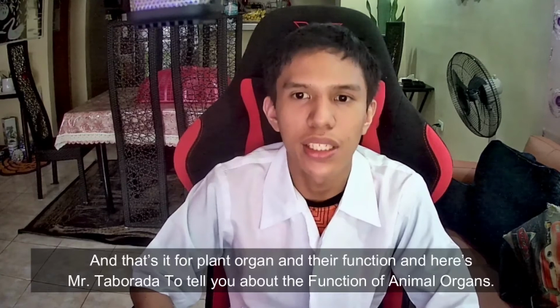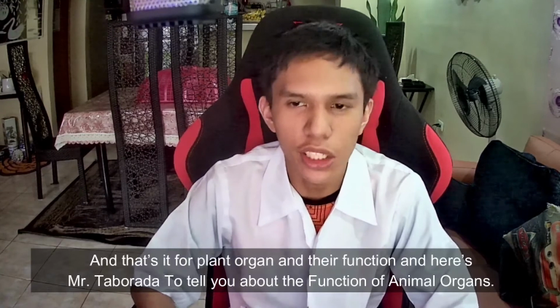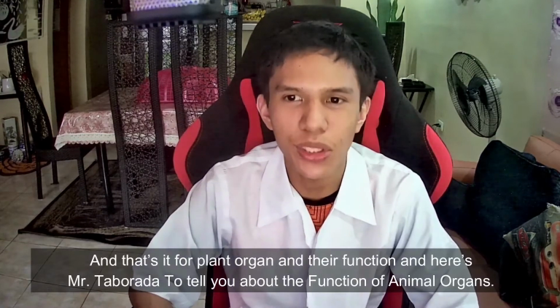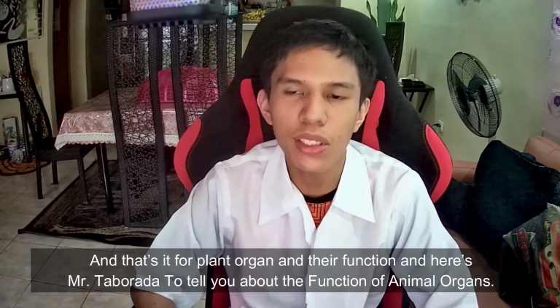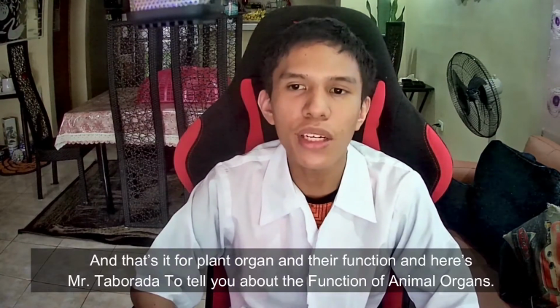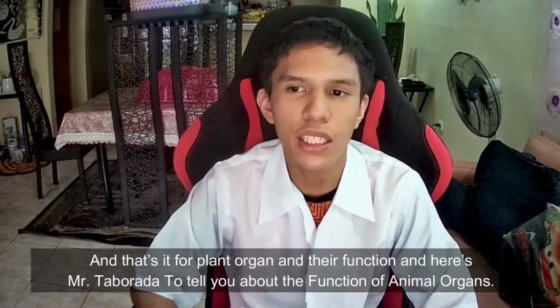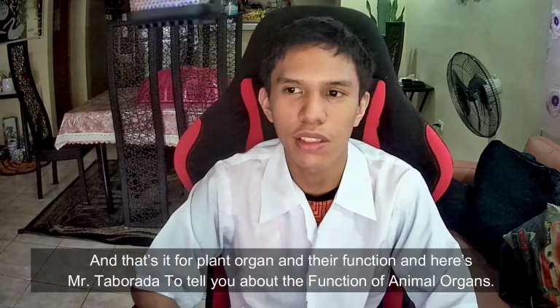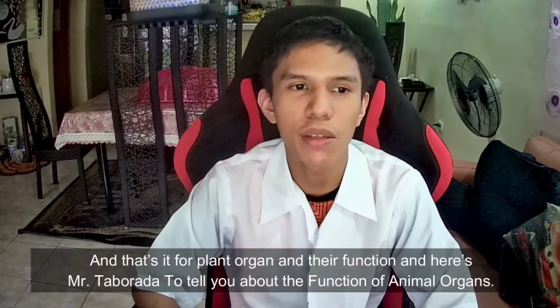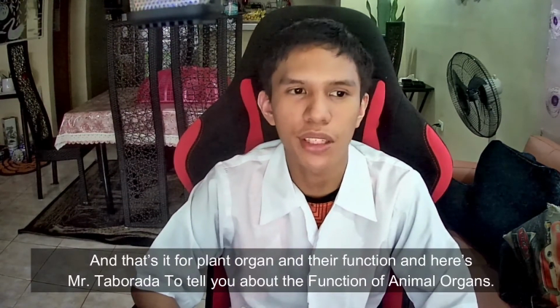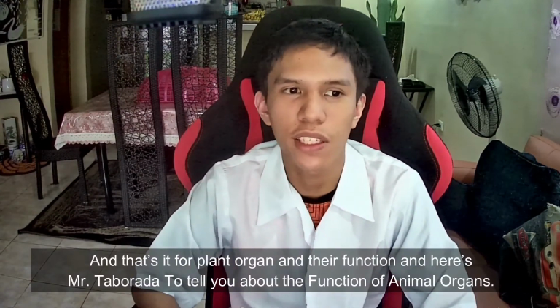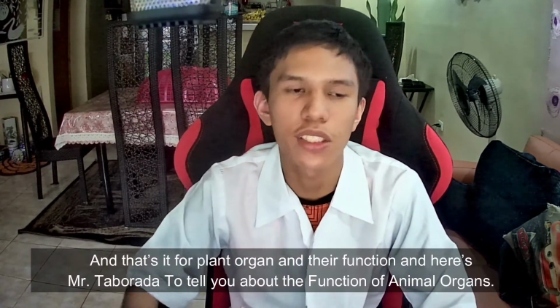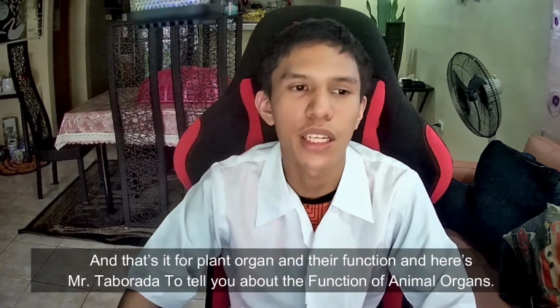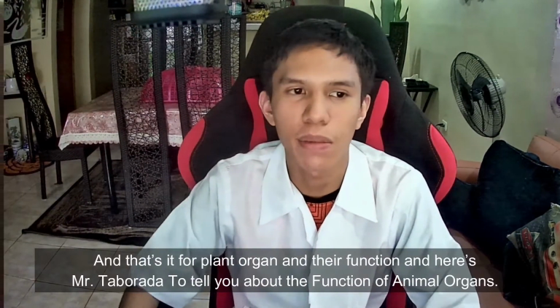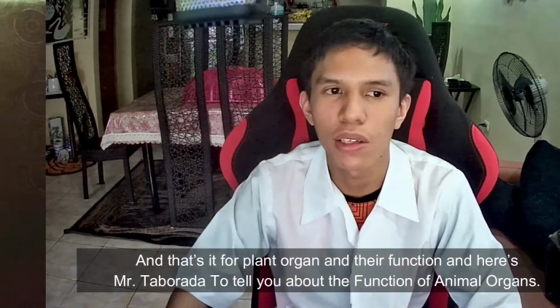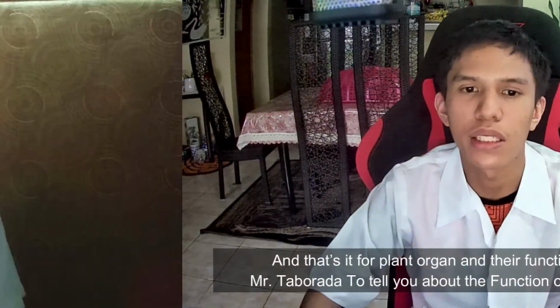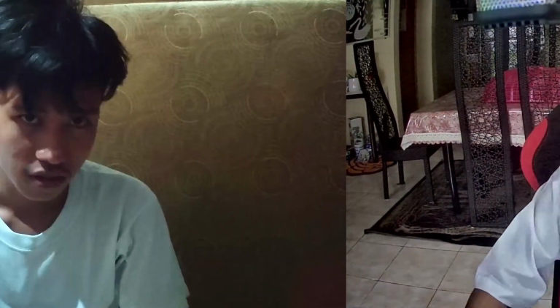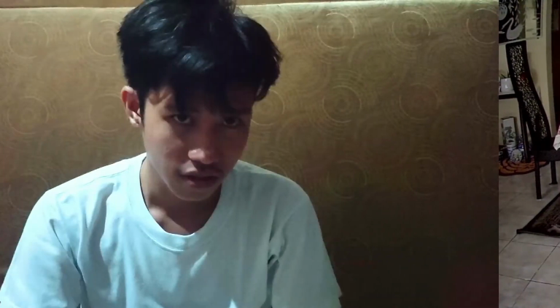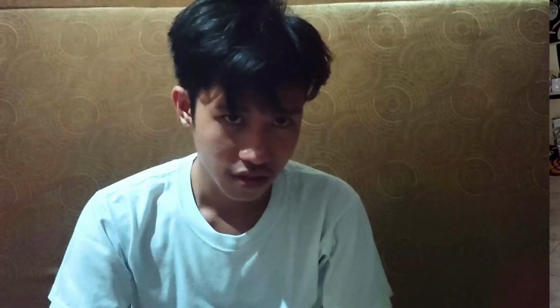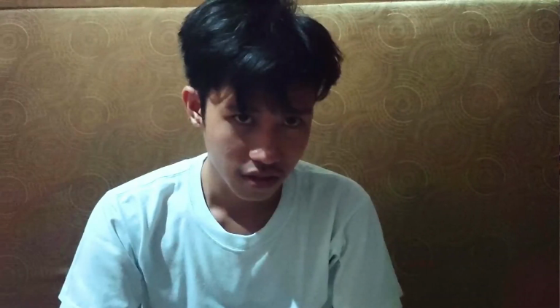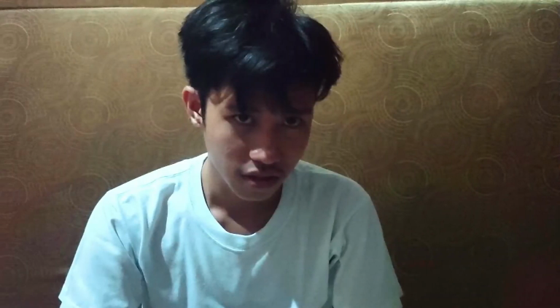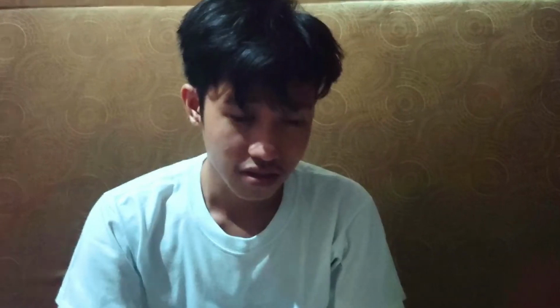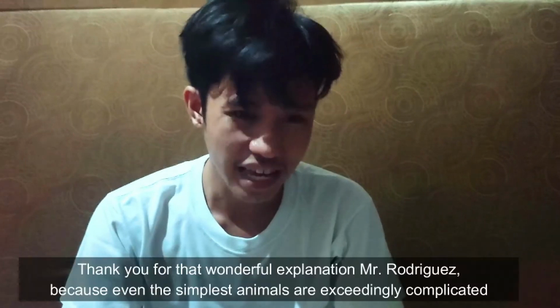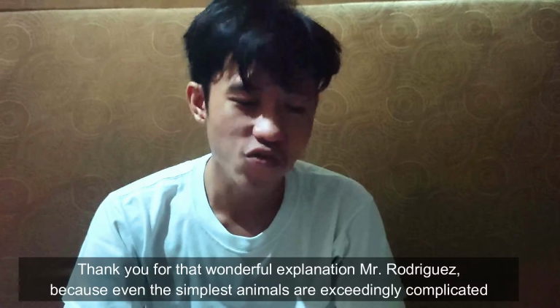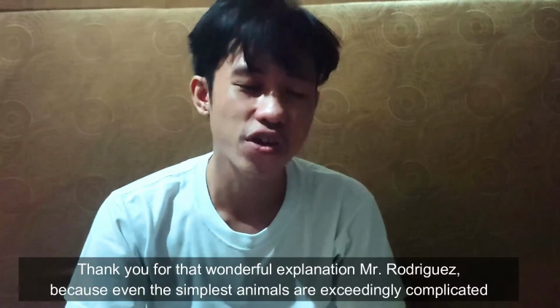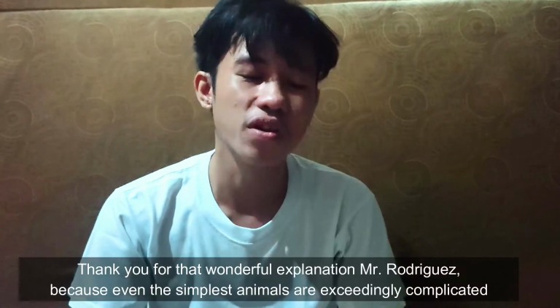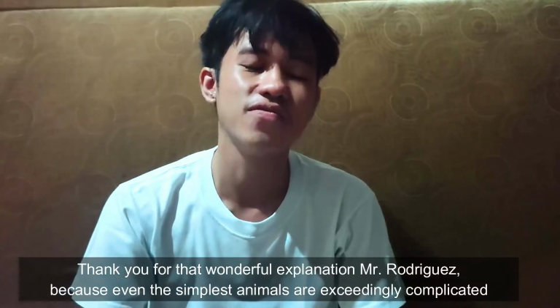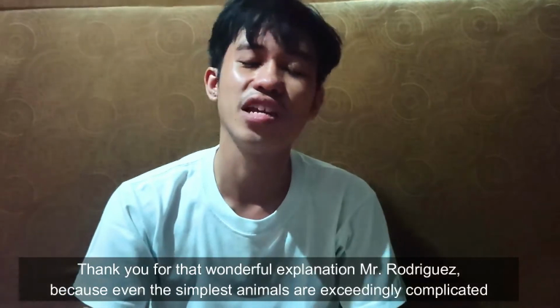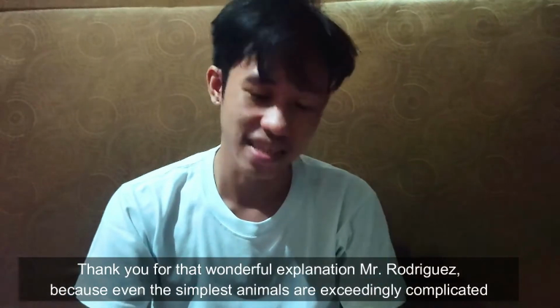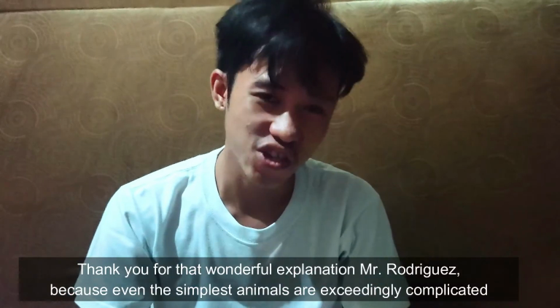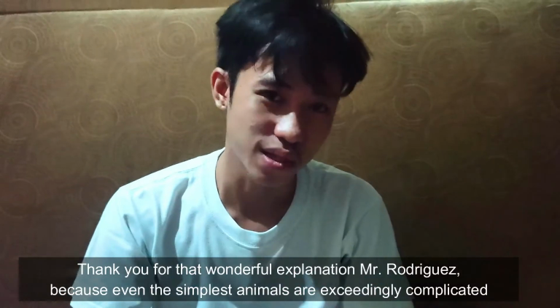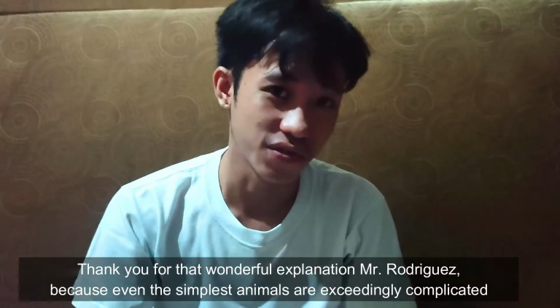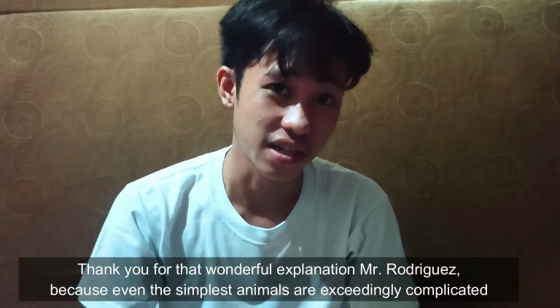Here's Mr. Taburada to tell you about the functions of animal organs. Thank you for that wonderful explanation, Mr. Rodriguez.